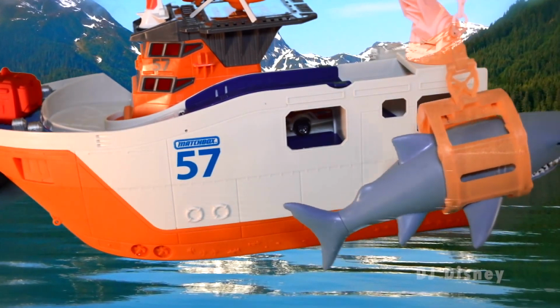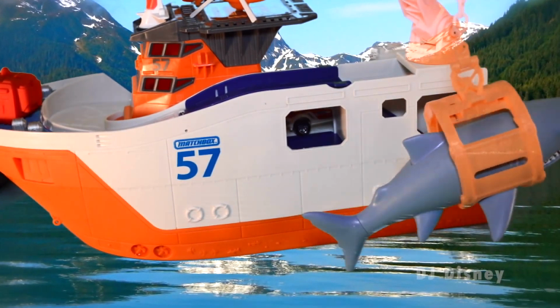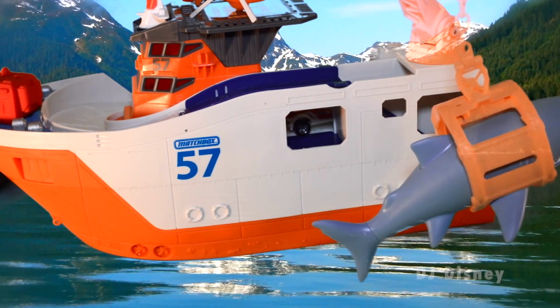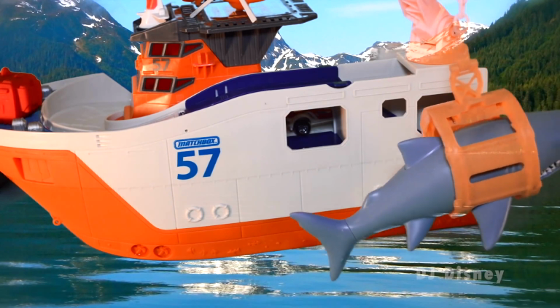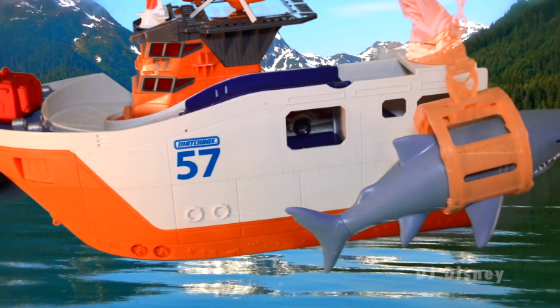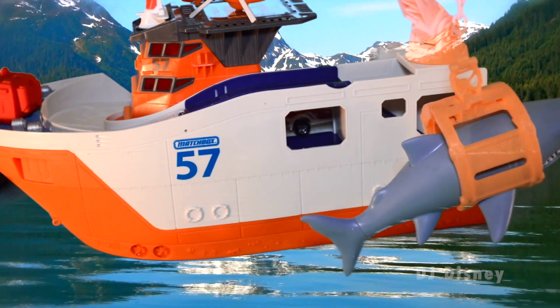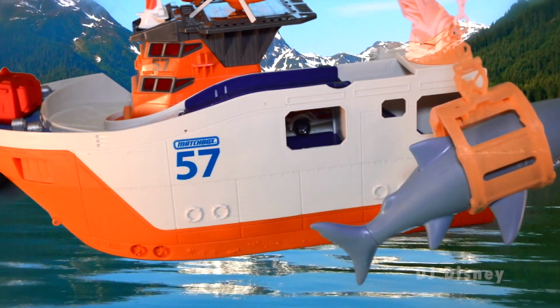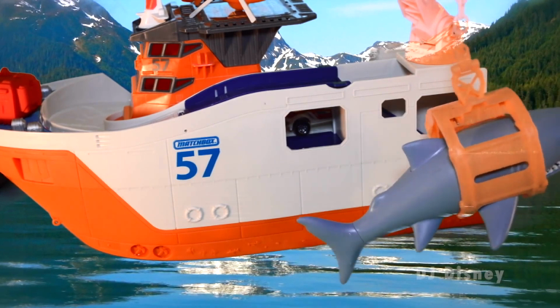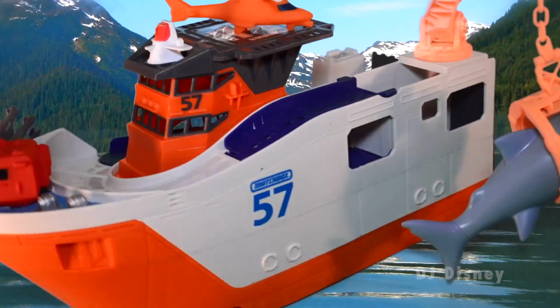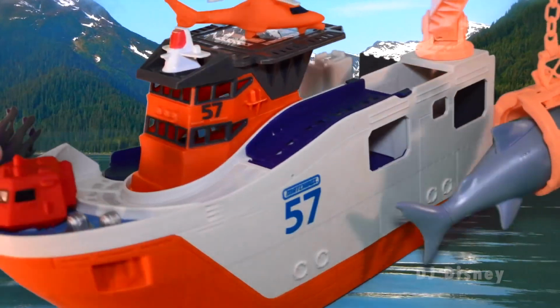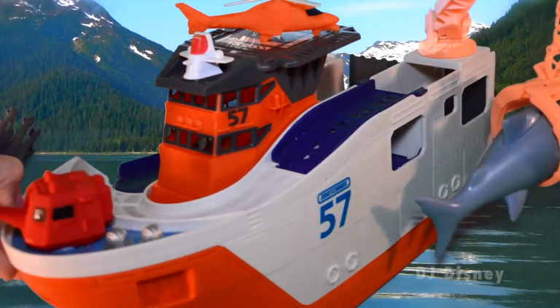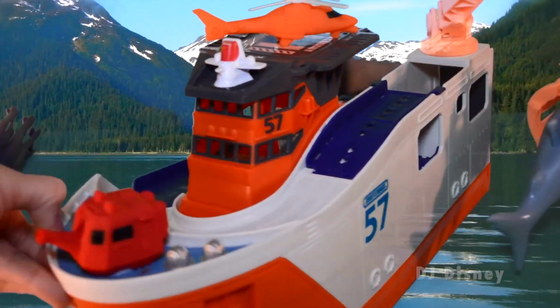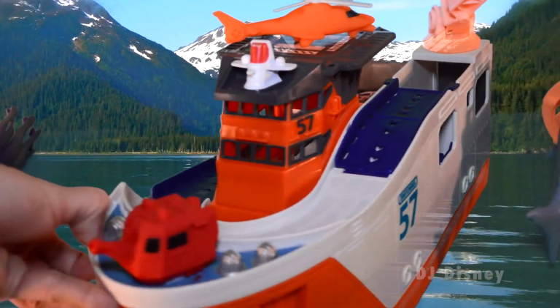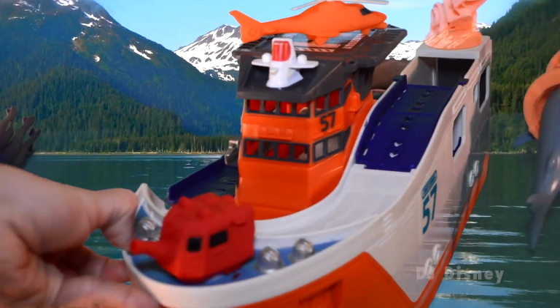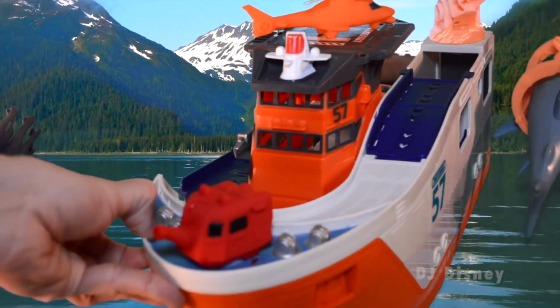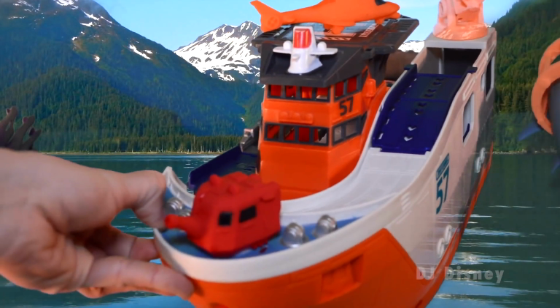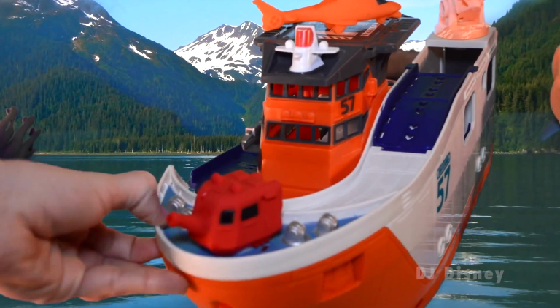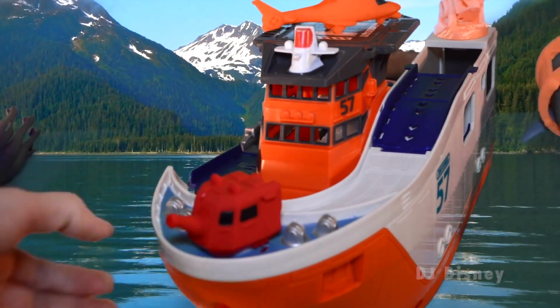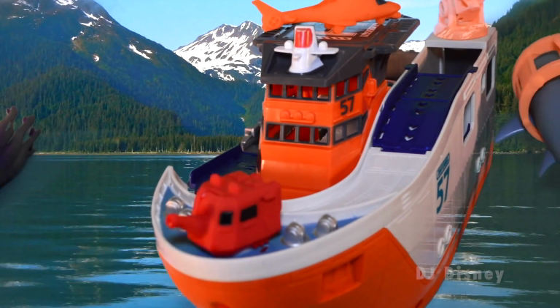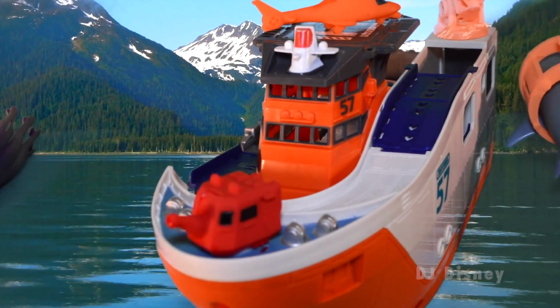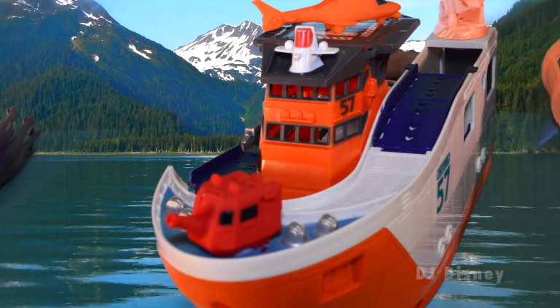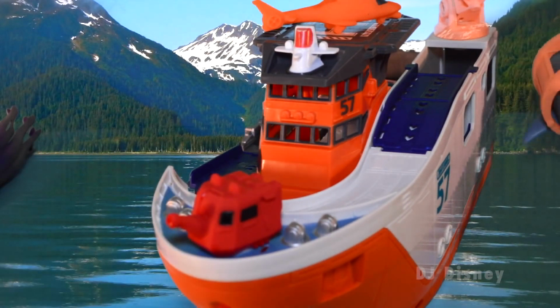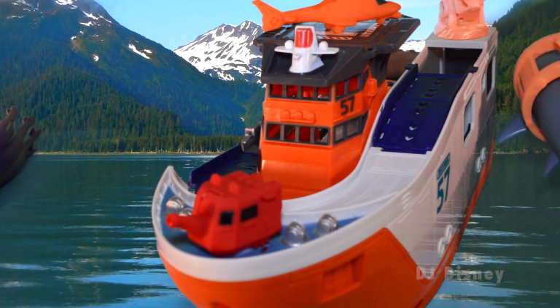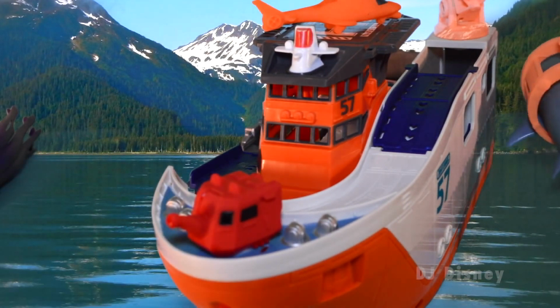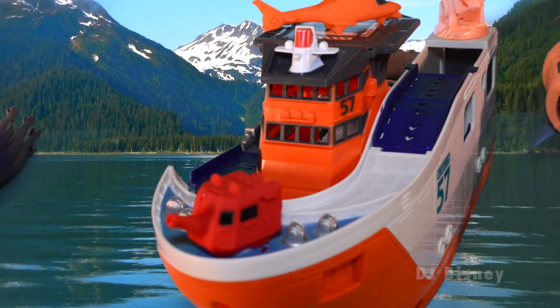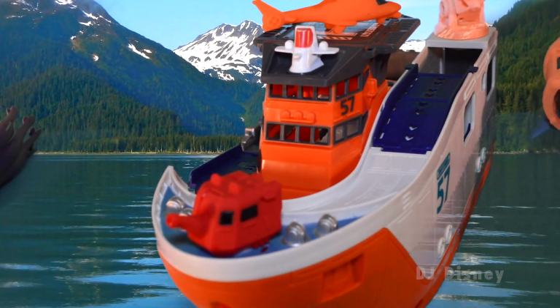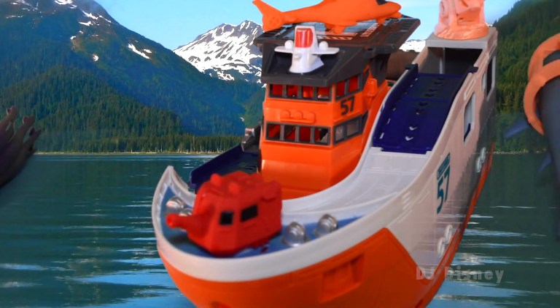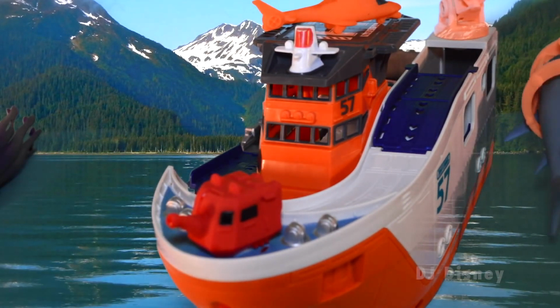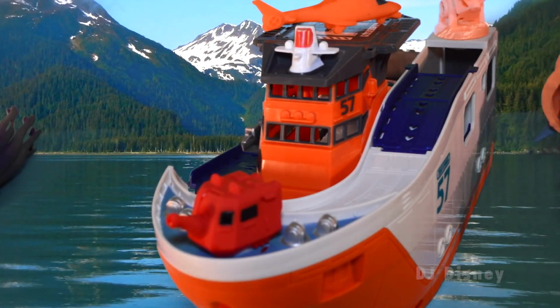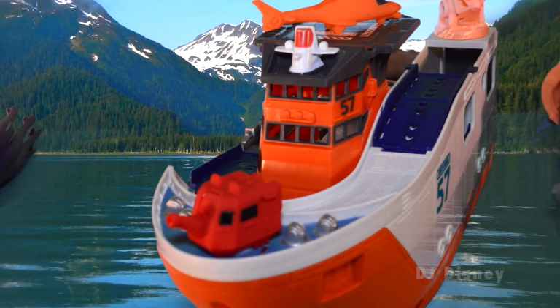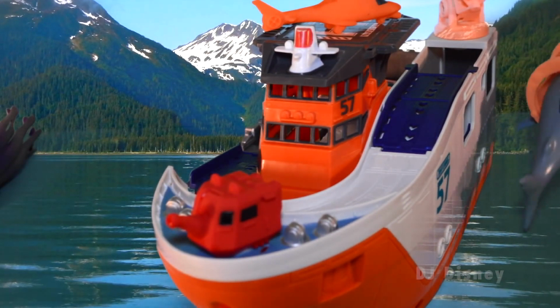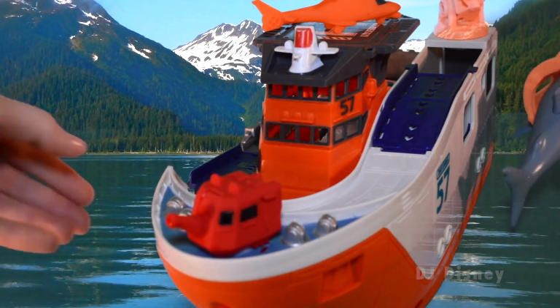Great work team! This is the shark we've been looking for — let's catalog him and release.